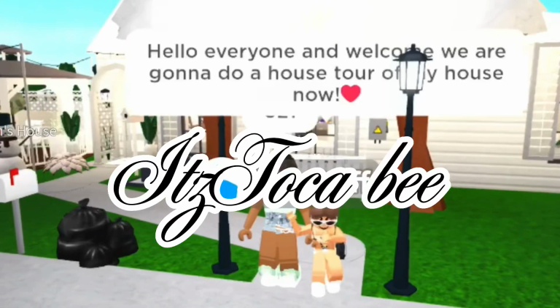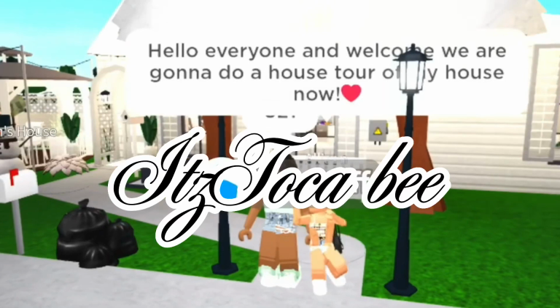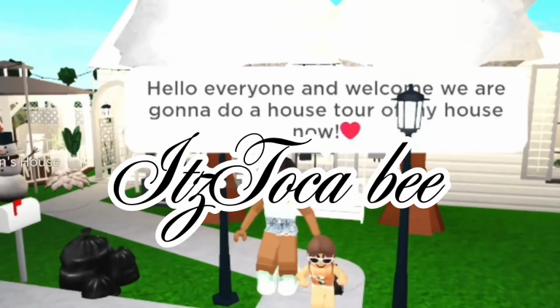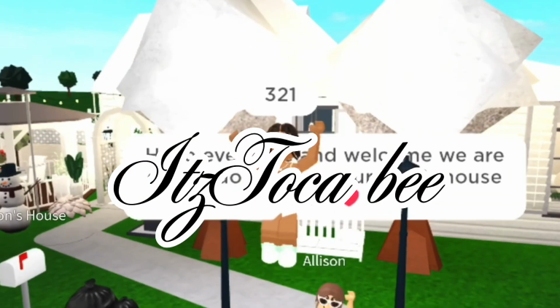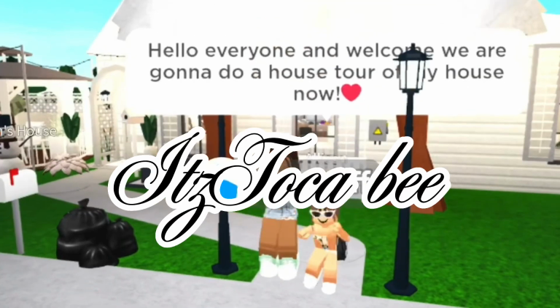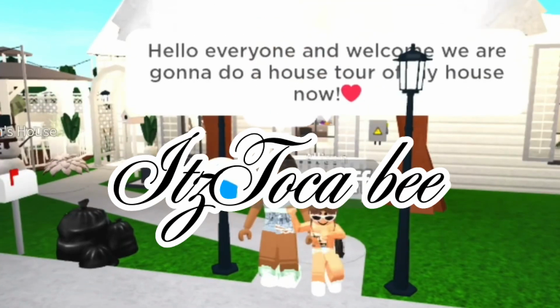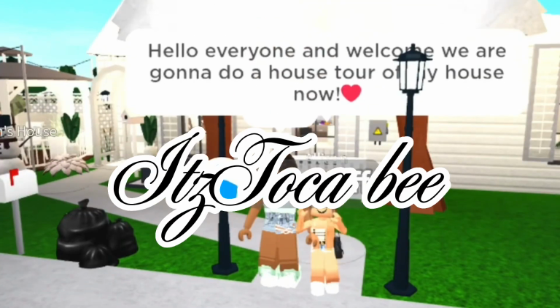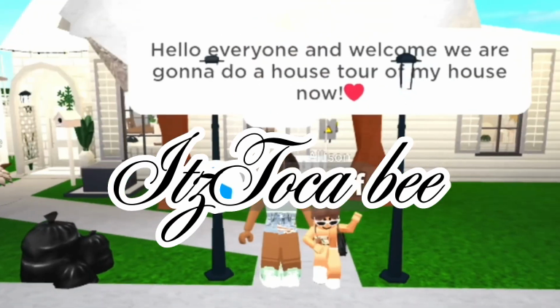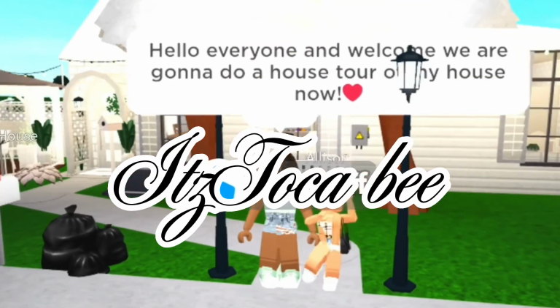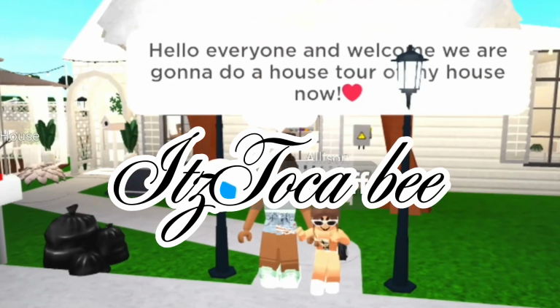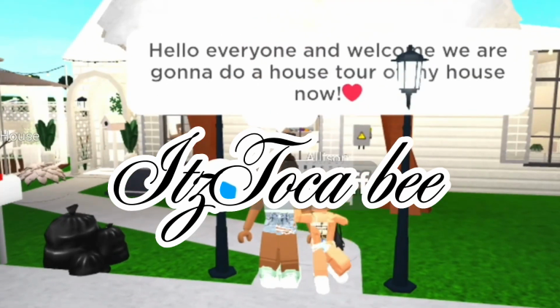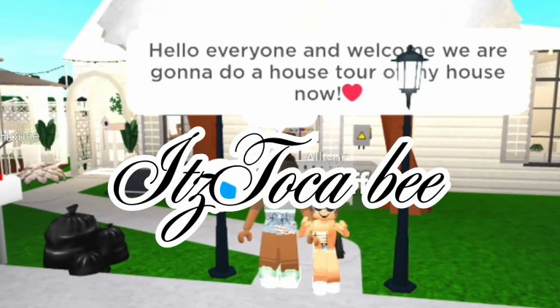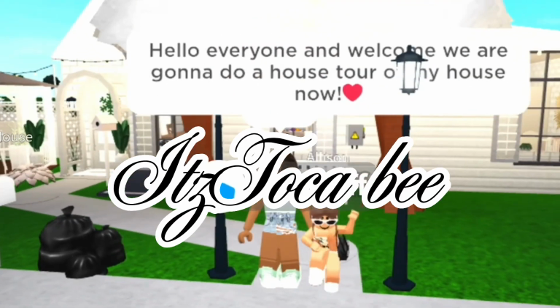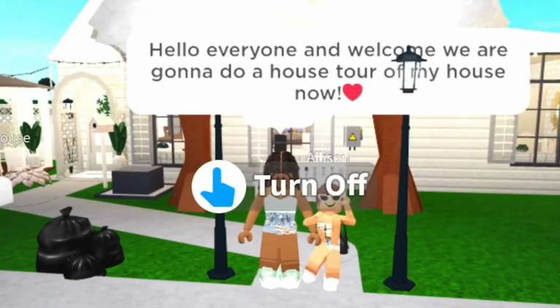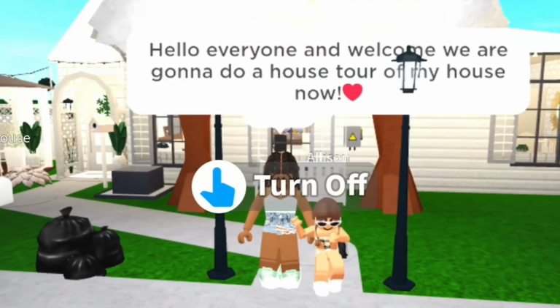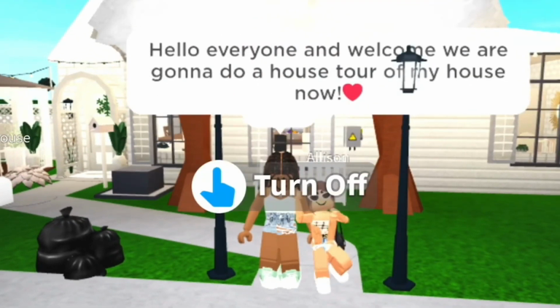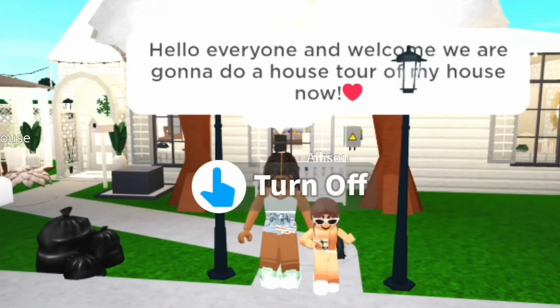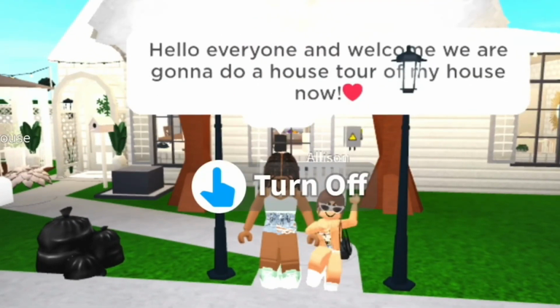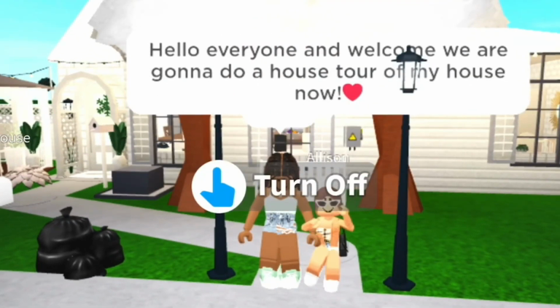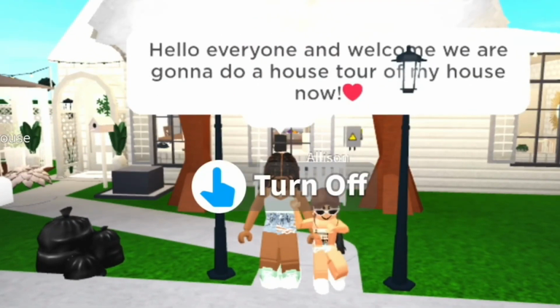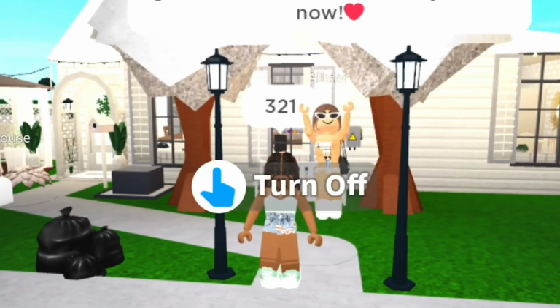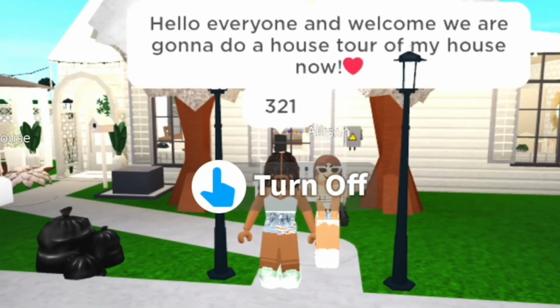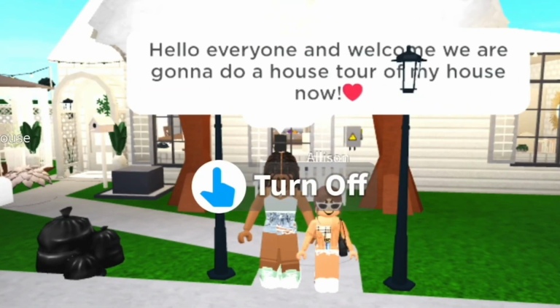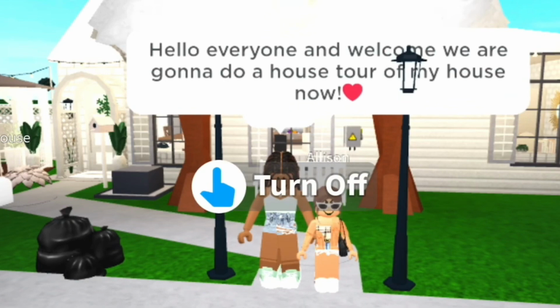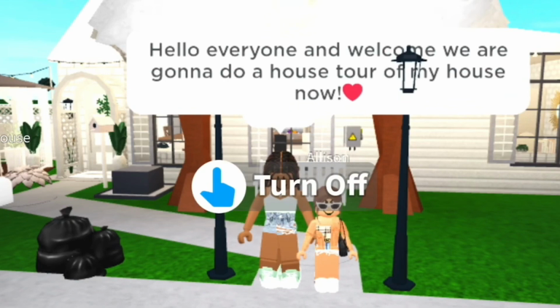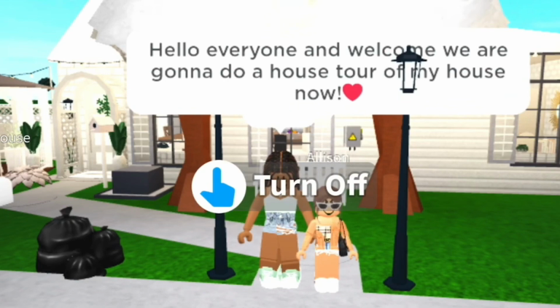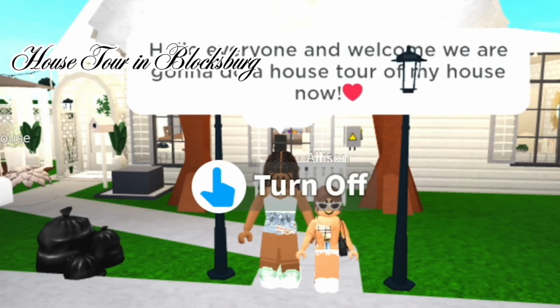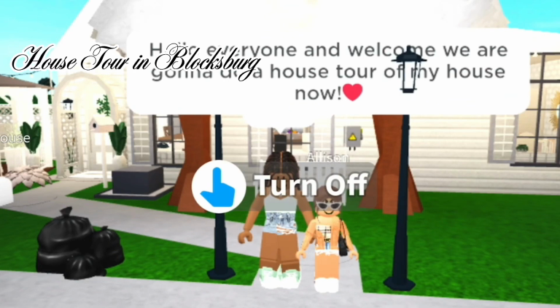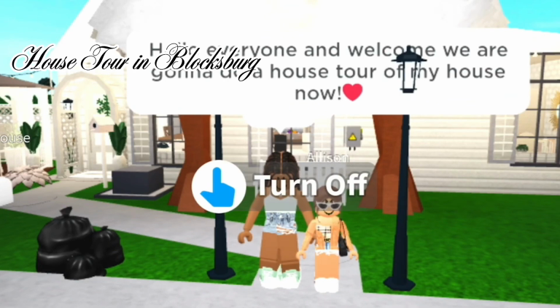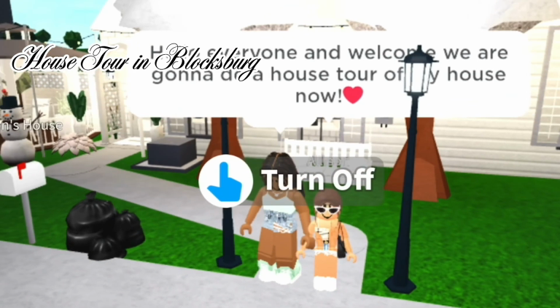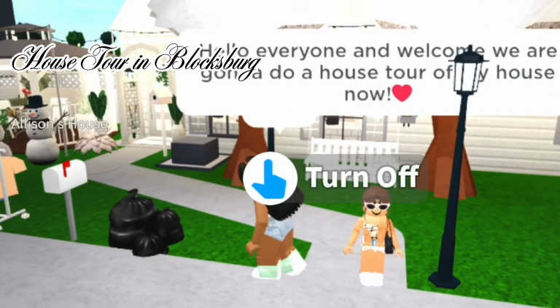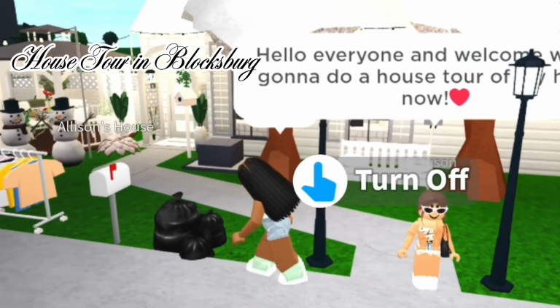Hey guys, it's Toka B. Welcome back to my YouTube channel and today we are going to be doing a house tour in Blocksburg.